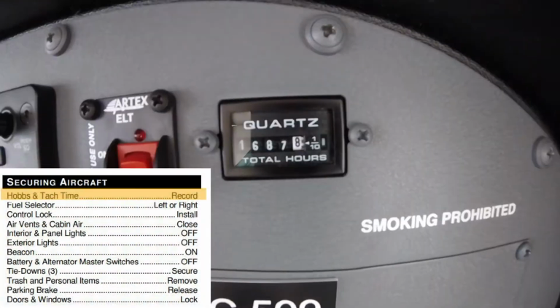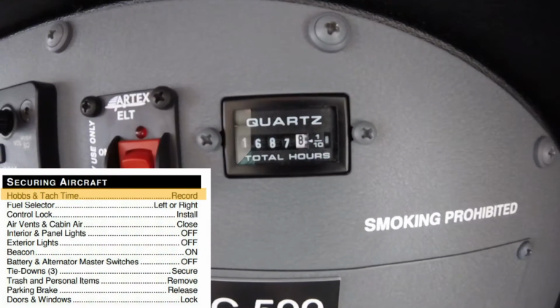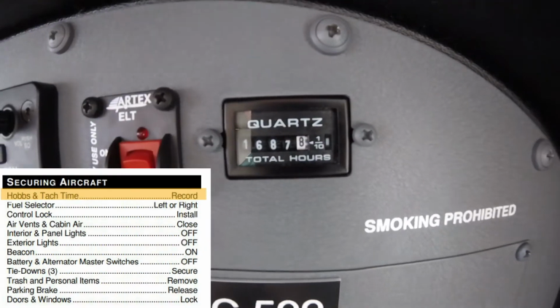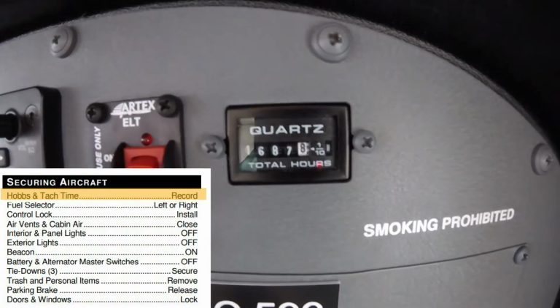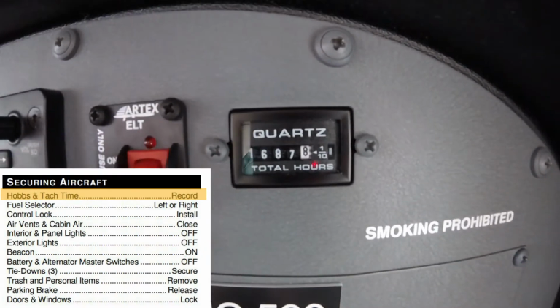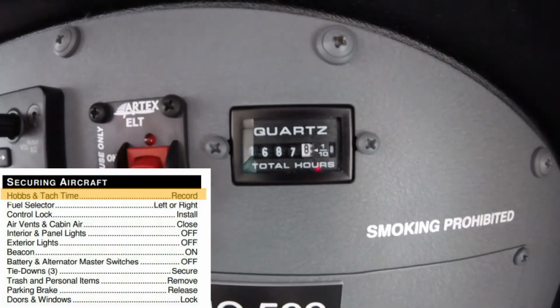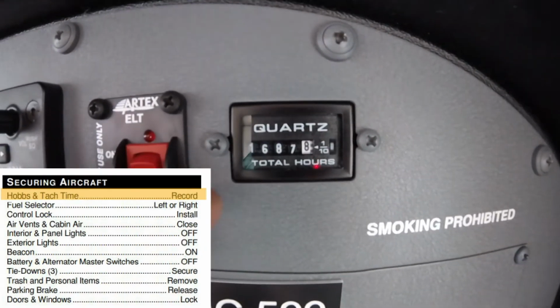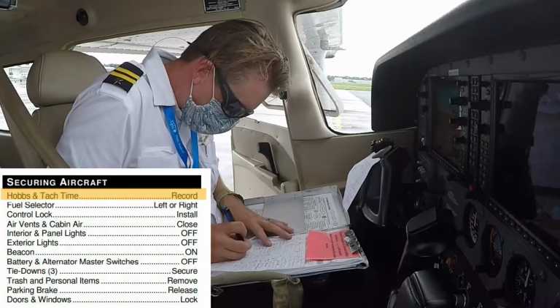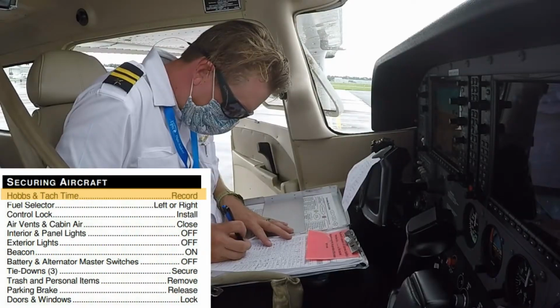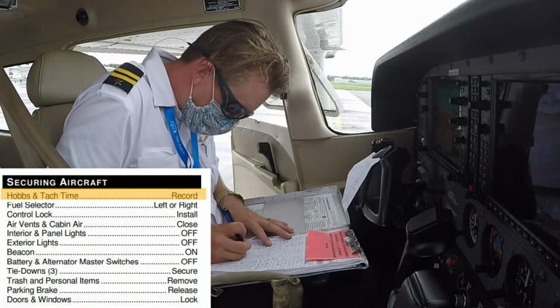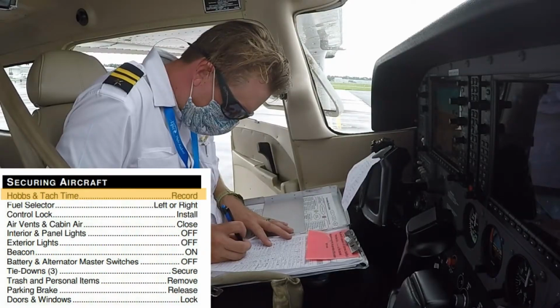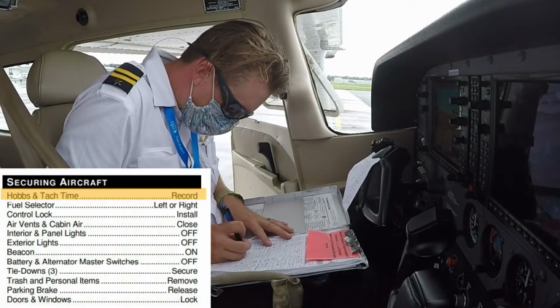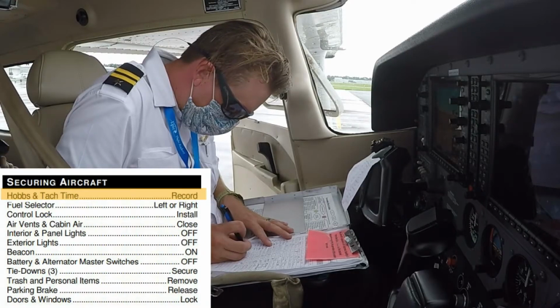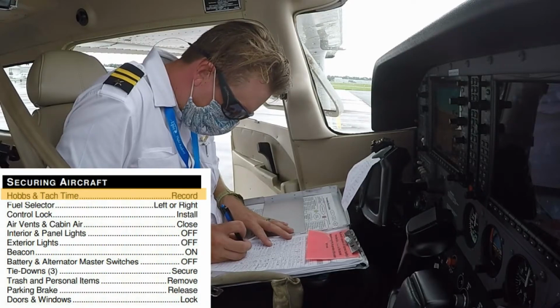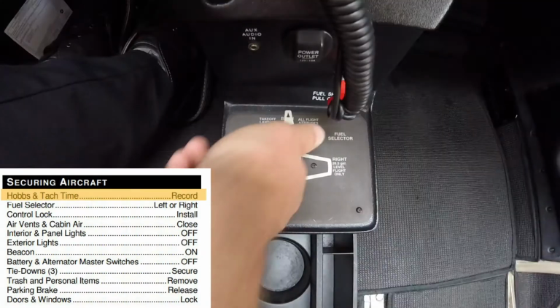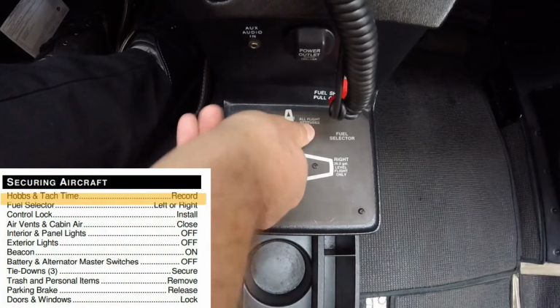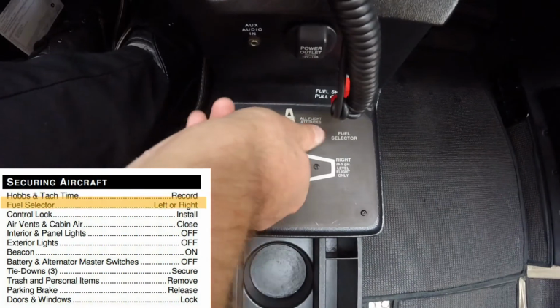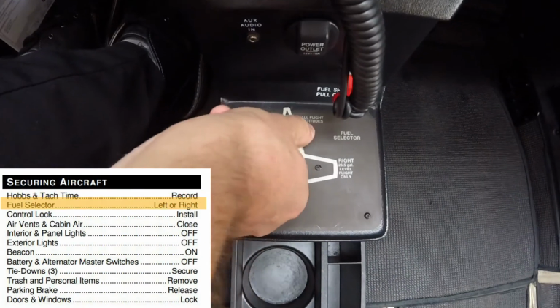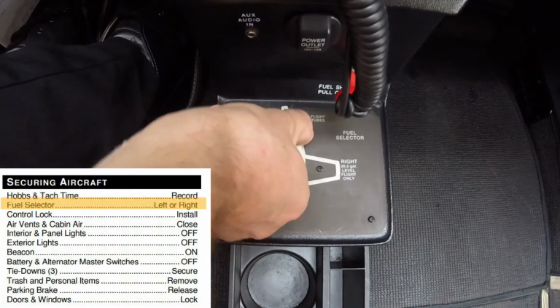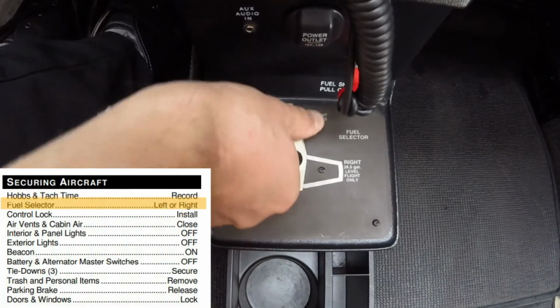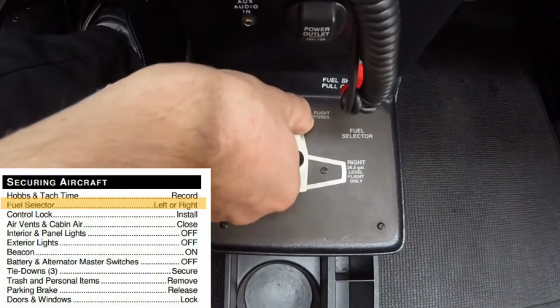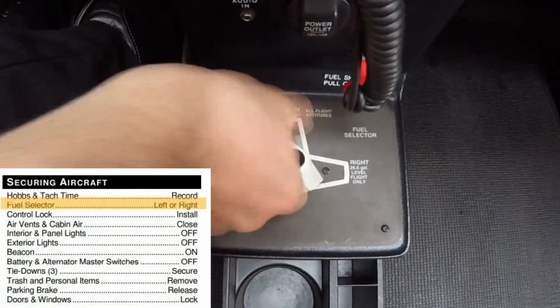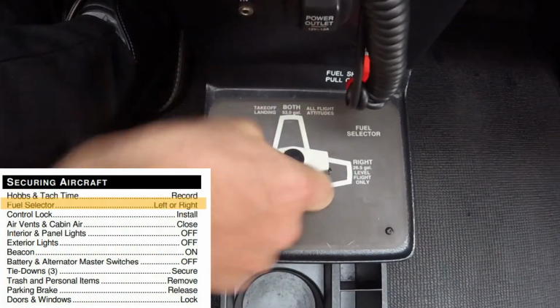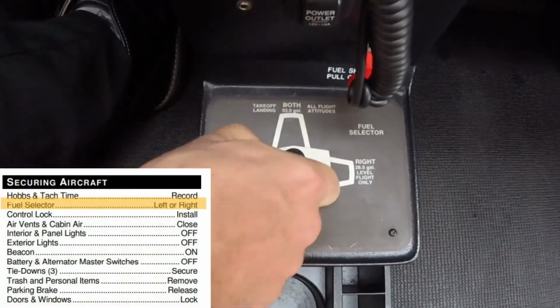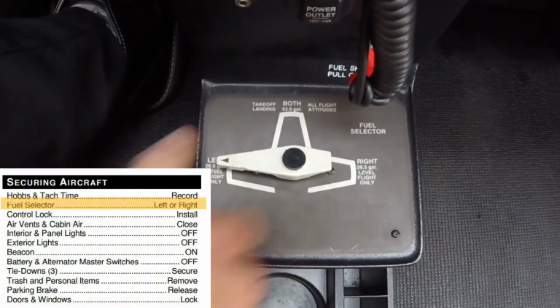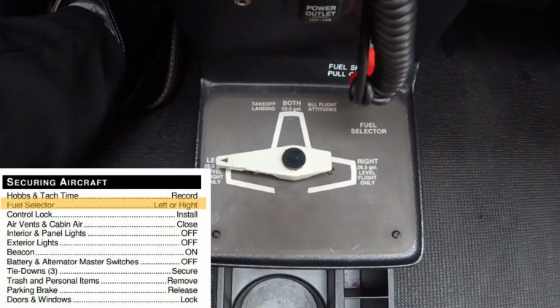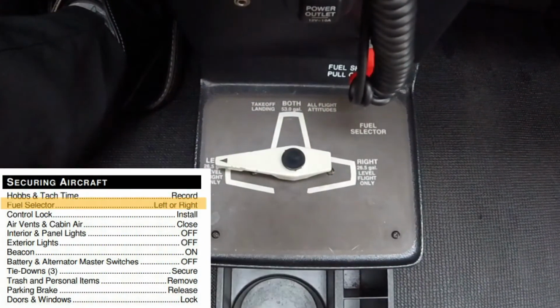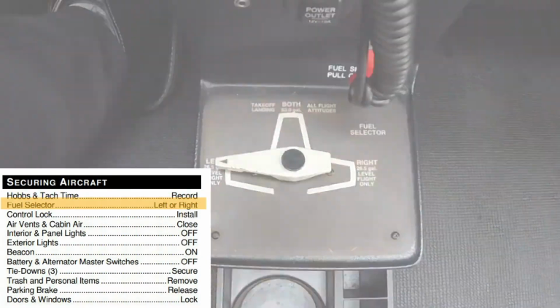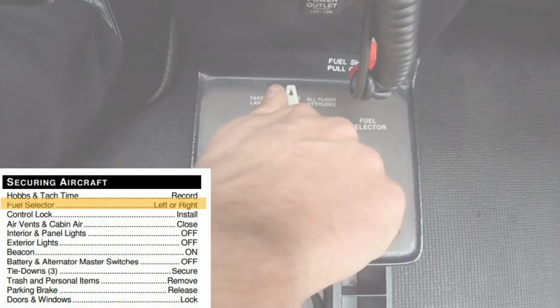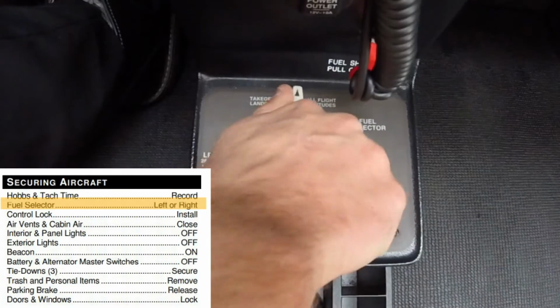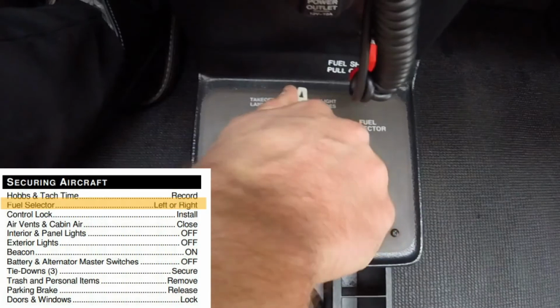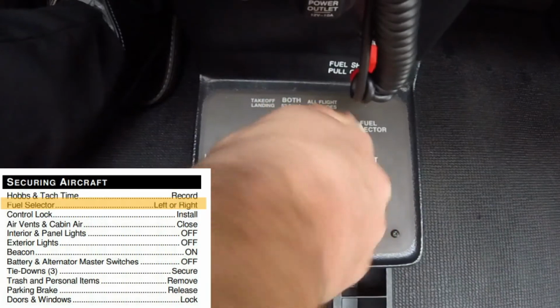The pilot first records the HOBS and TAC times in the aircraft's can. Then they turn the fuel selector valve to either the left or right position.